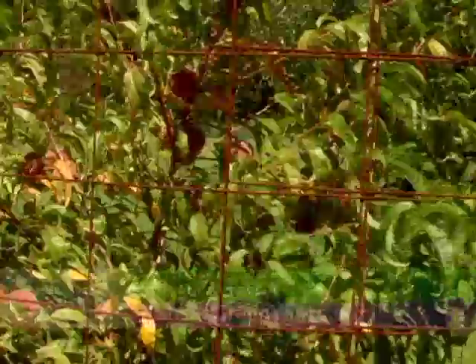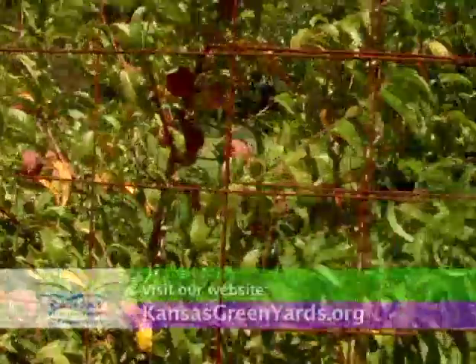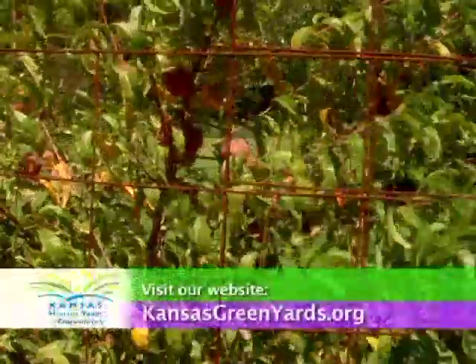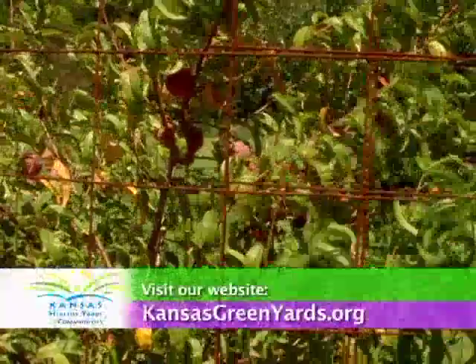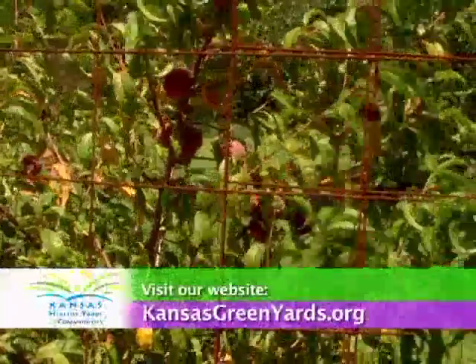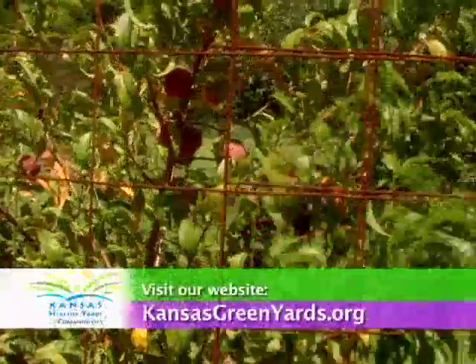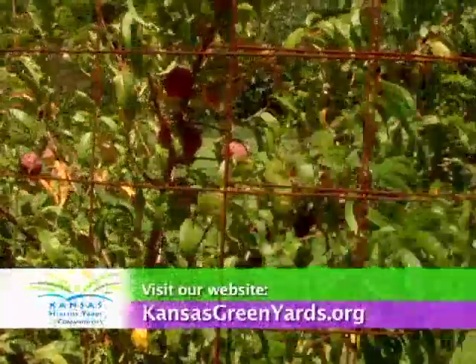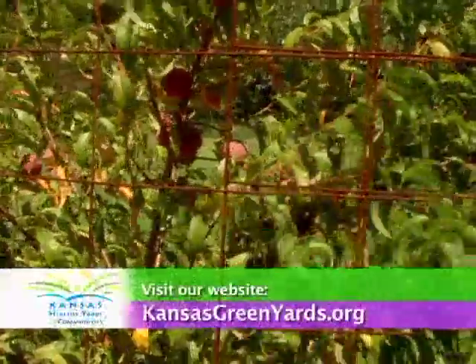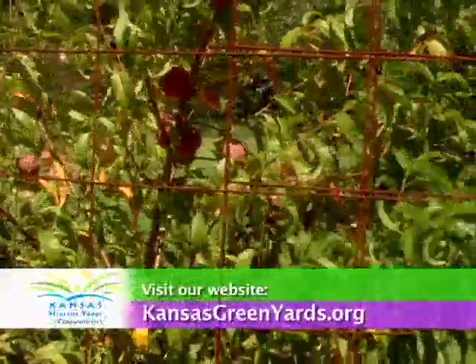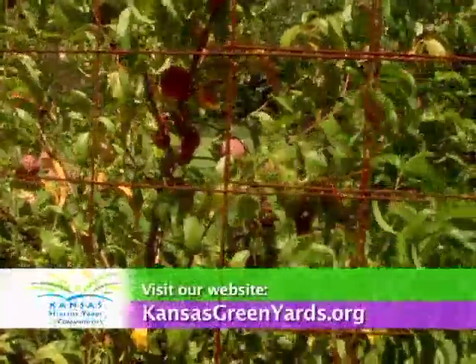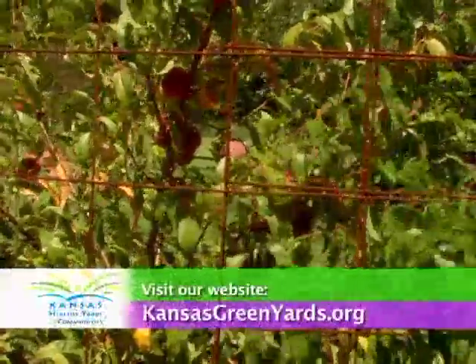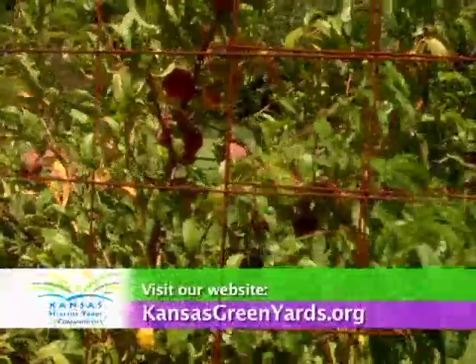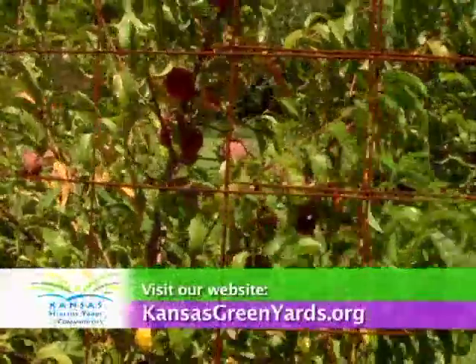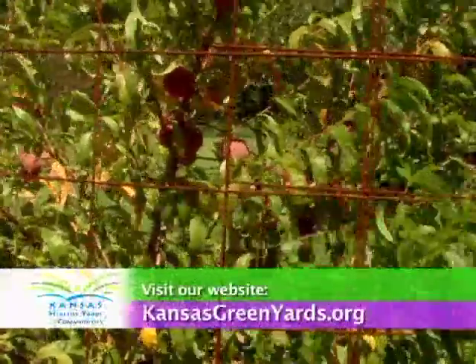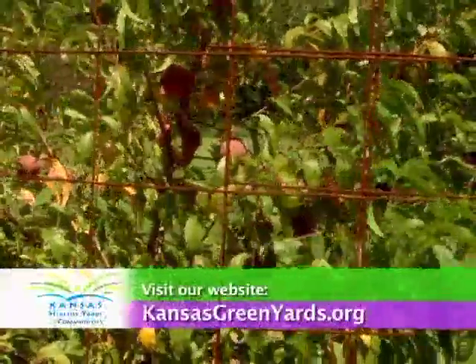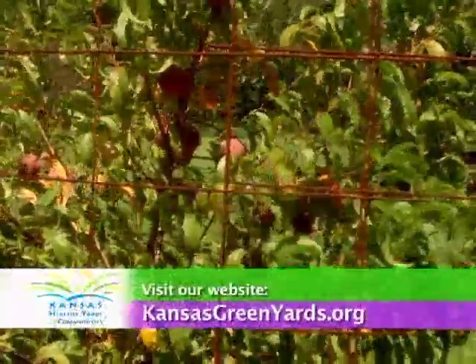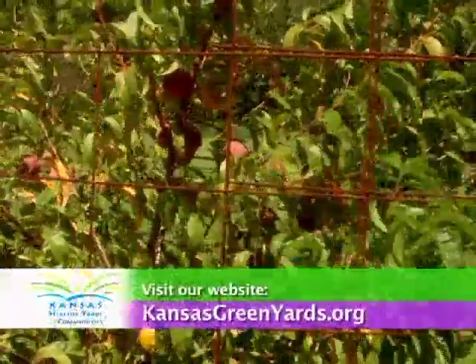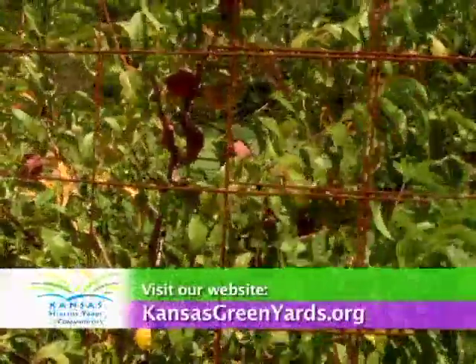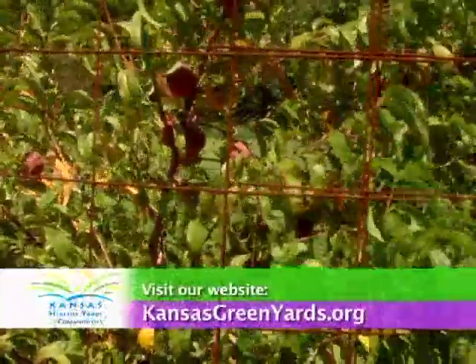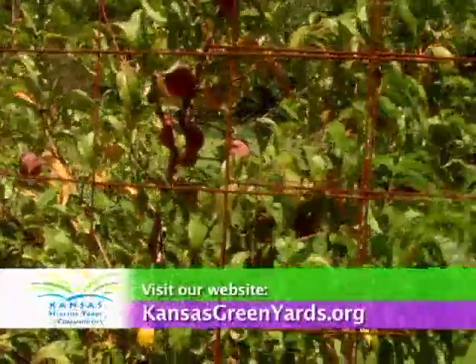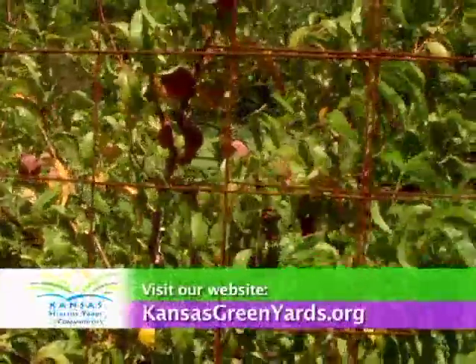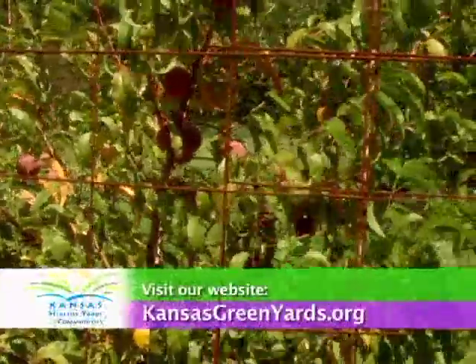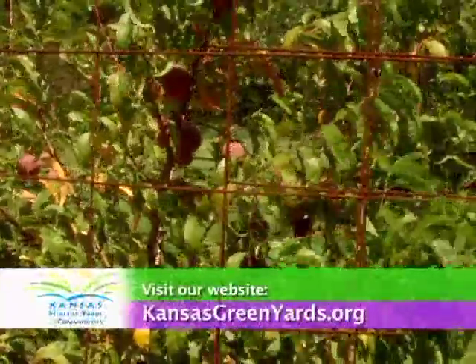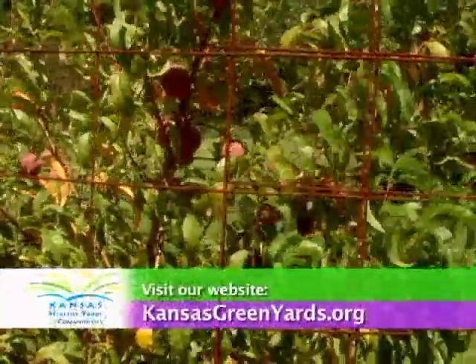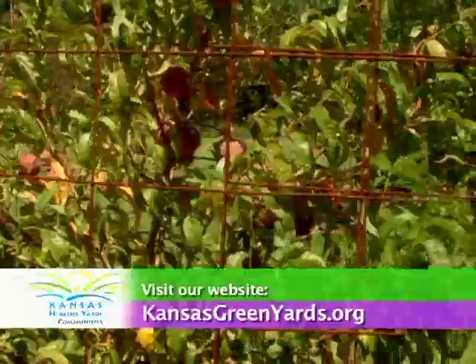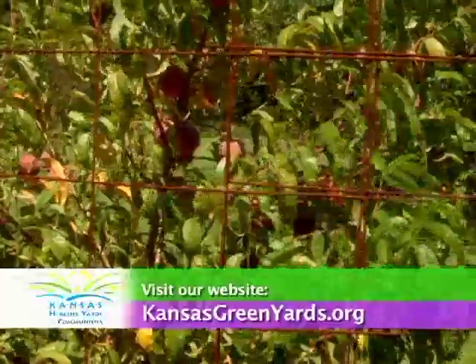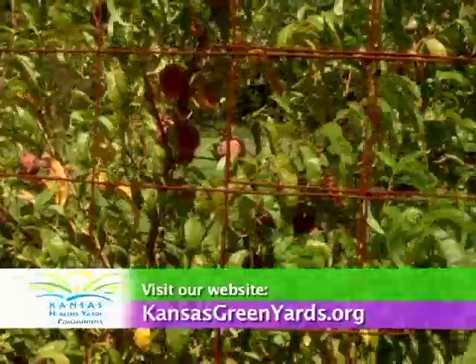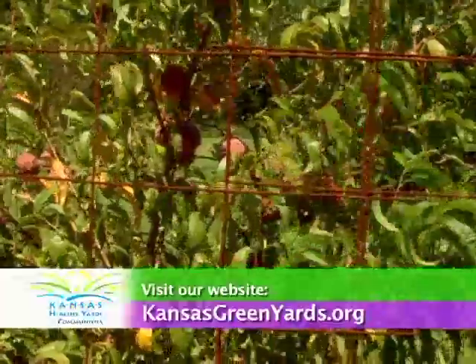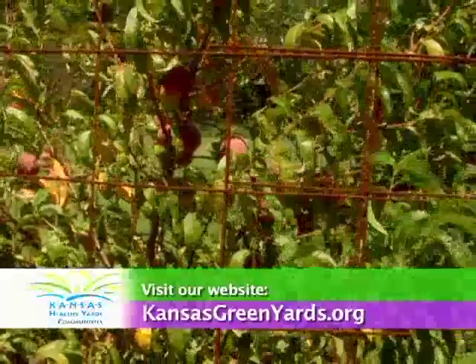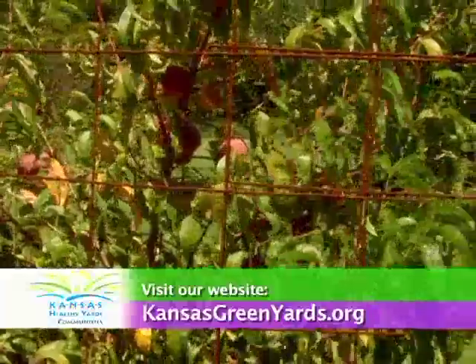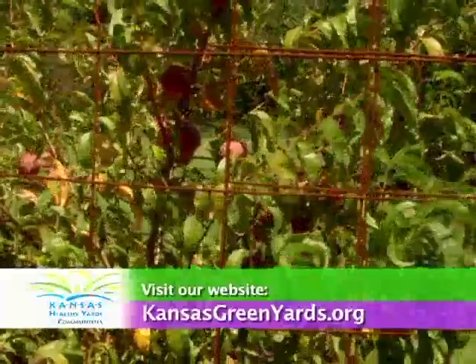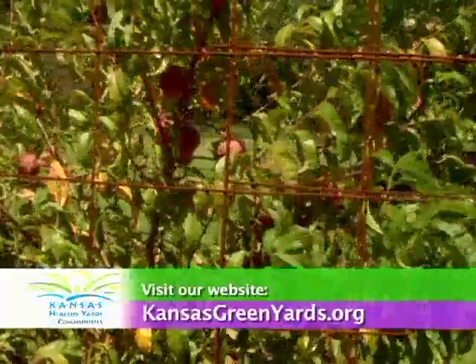For more information visit your local Extension office or visit our website at kansasgreenyards.org.